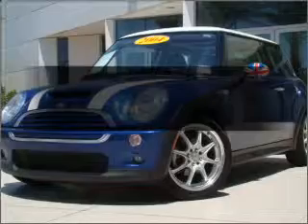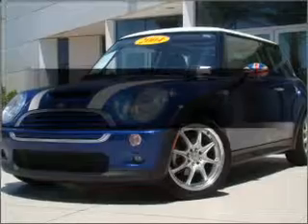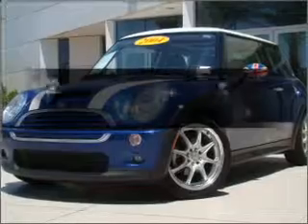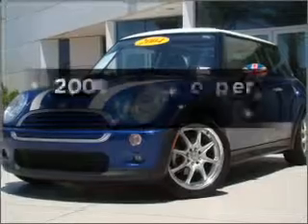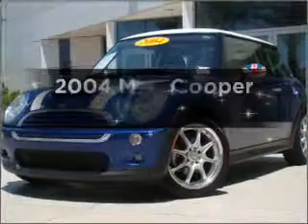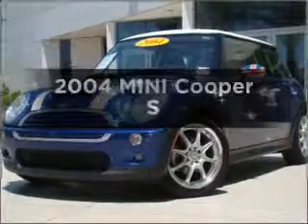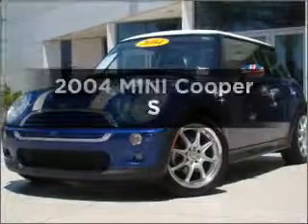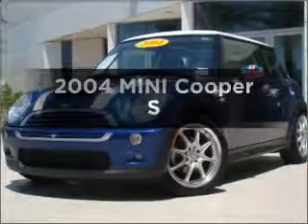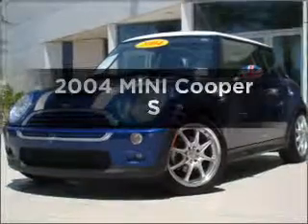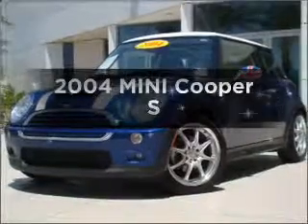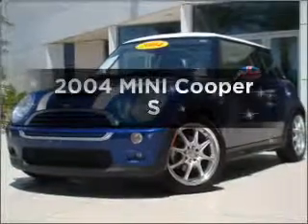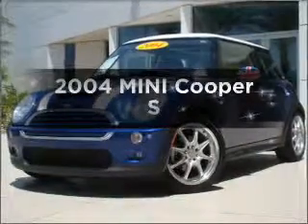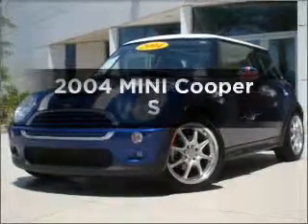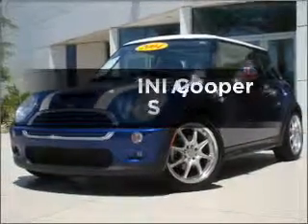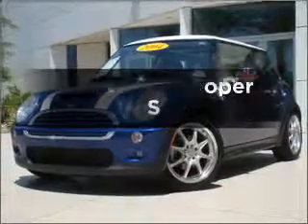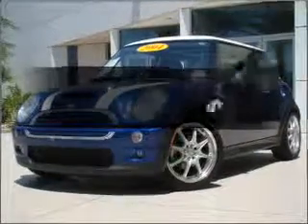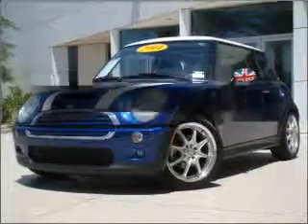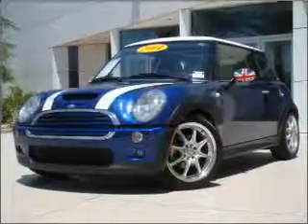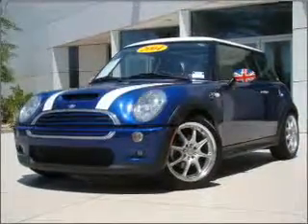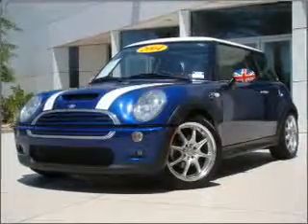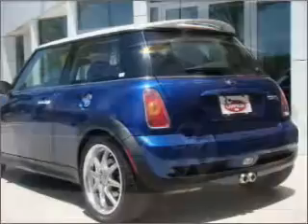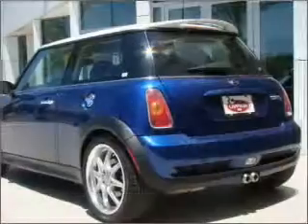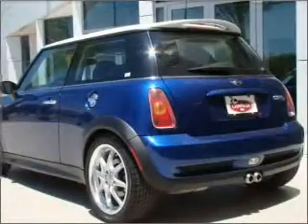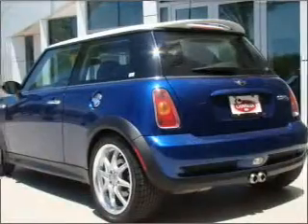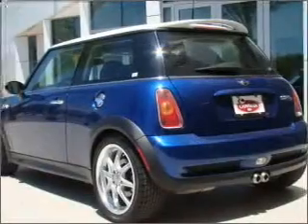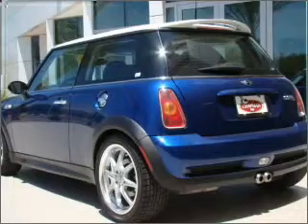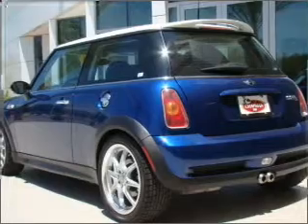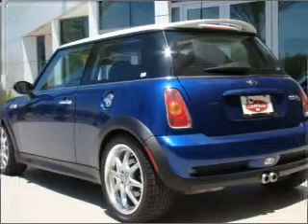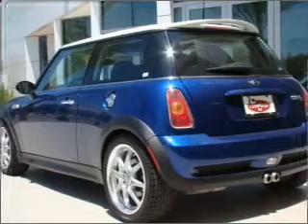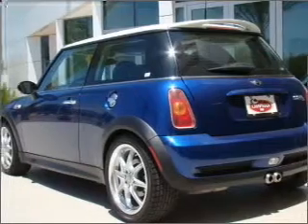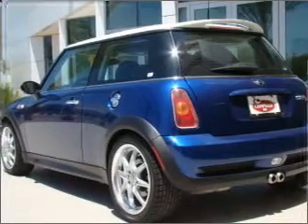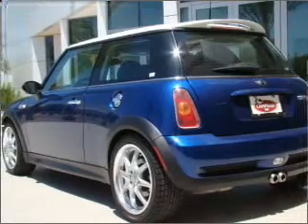Imagine yourself in this 2004 Mini Cooper. If you're looking for a first-rate auto, this one could be yours today.